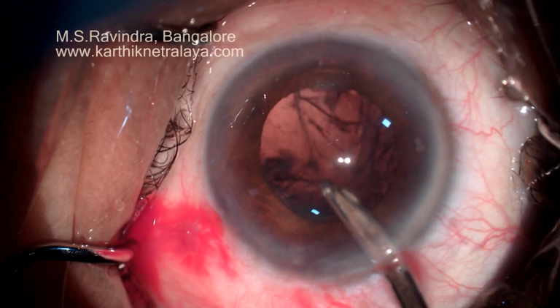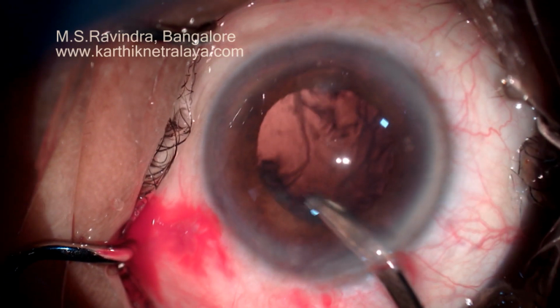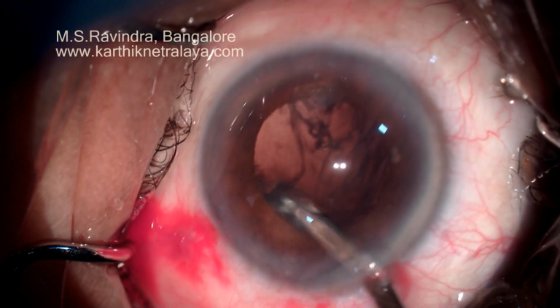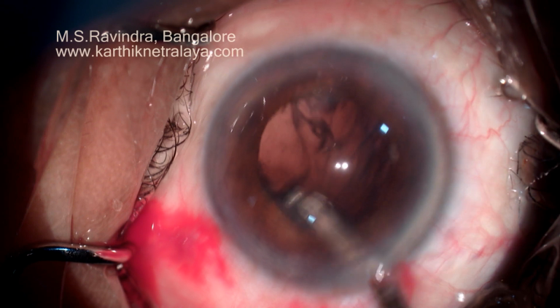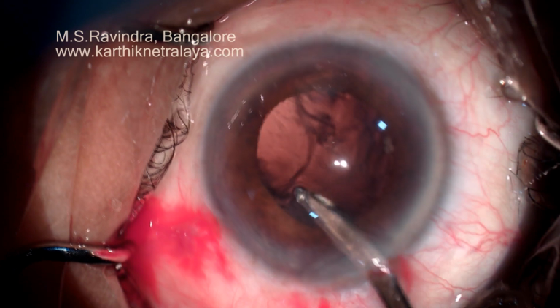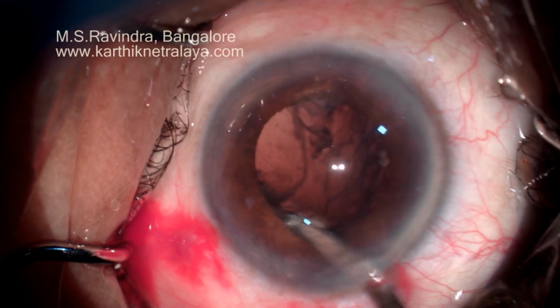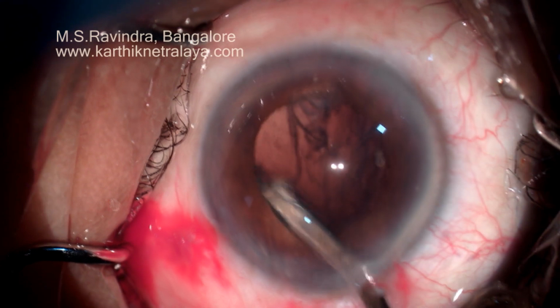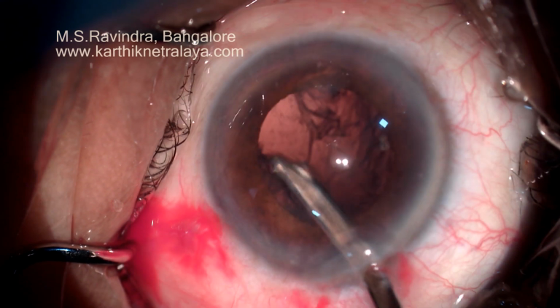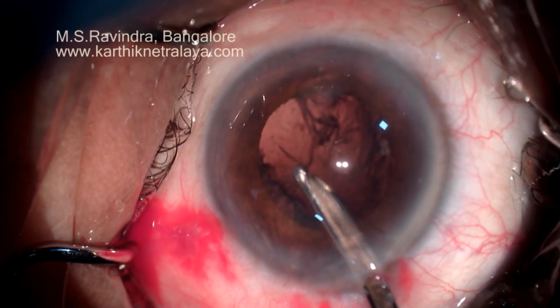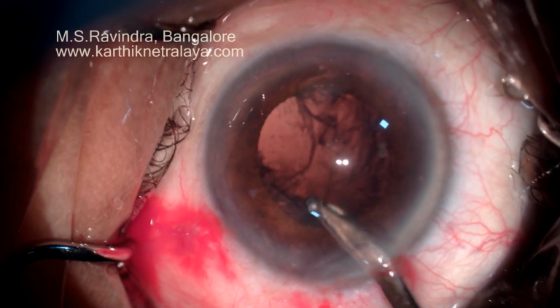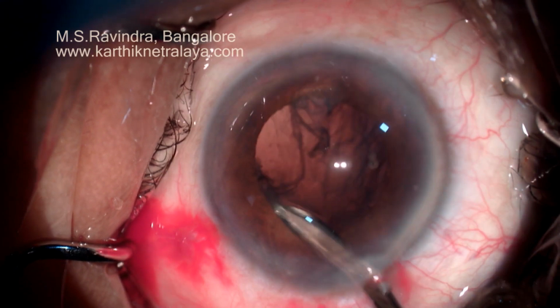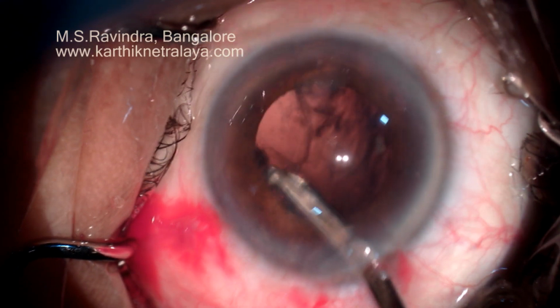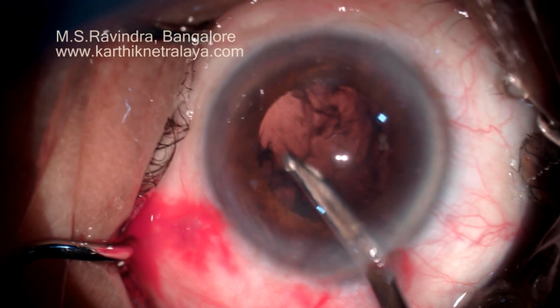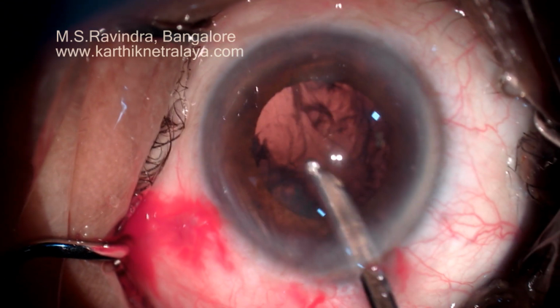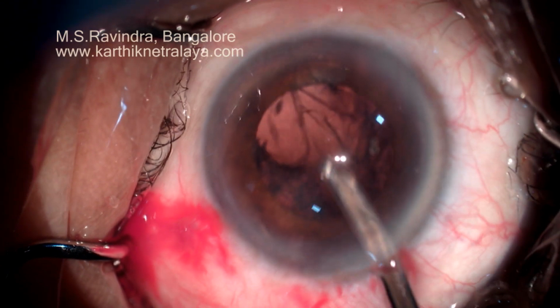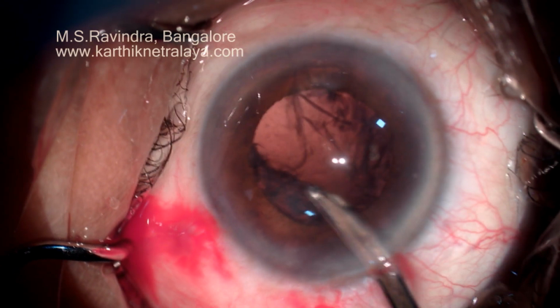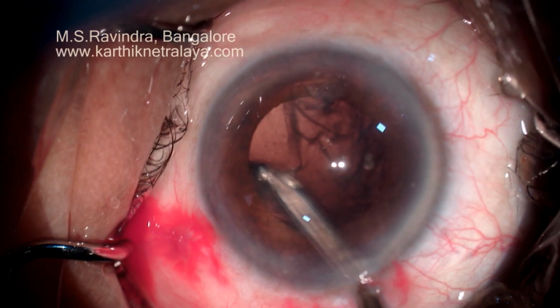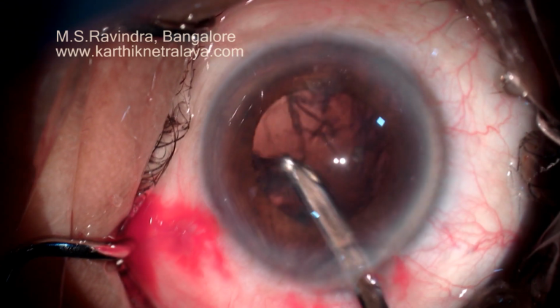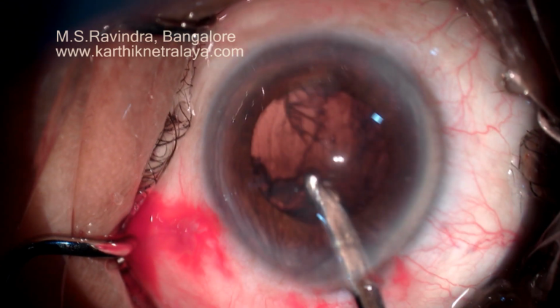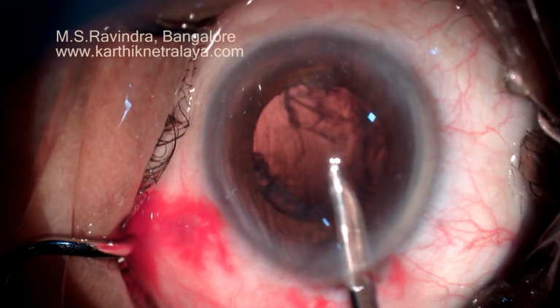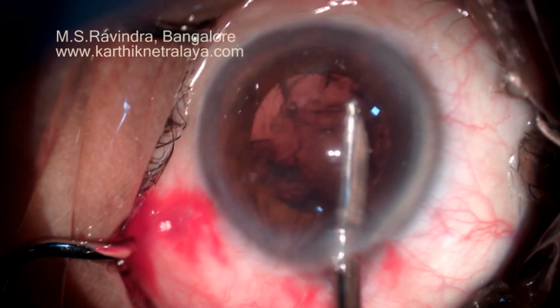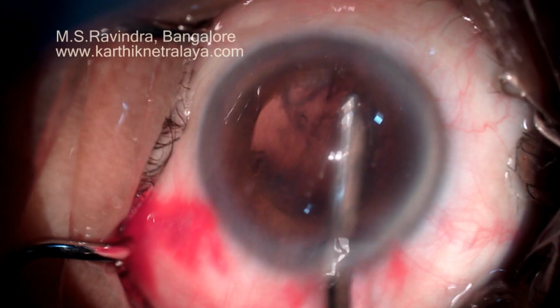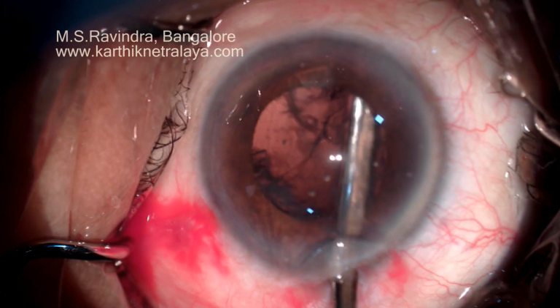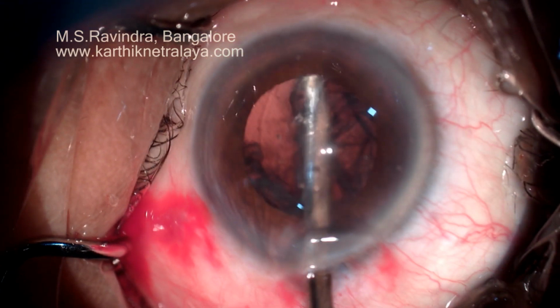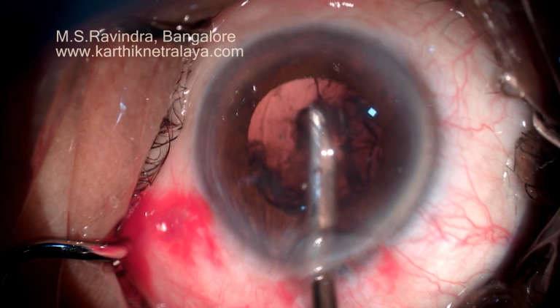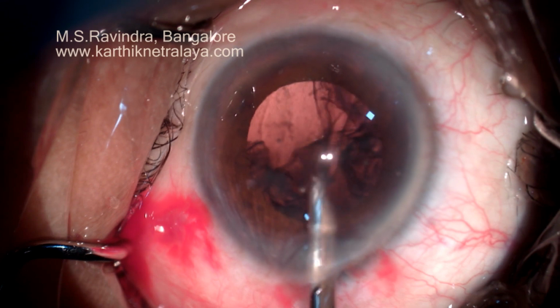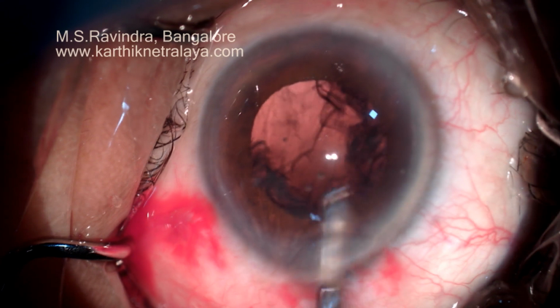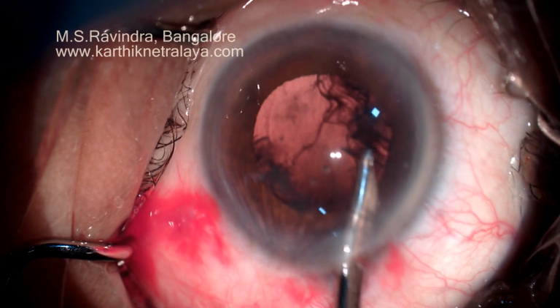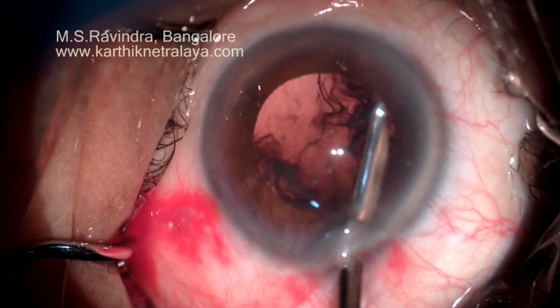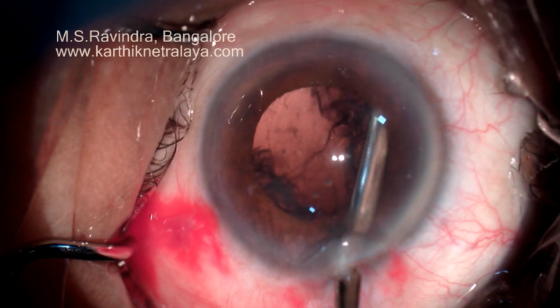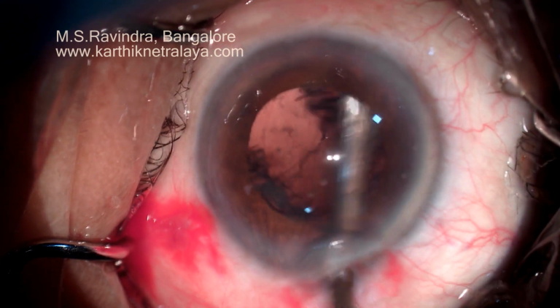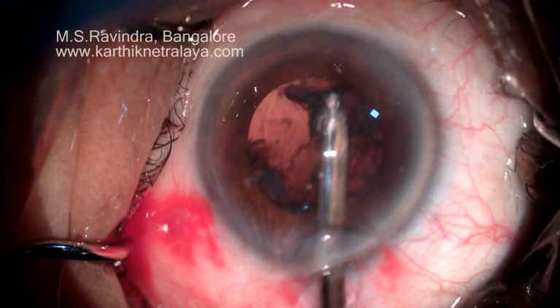This enables complete closure of the tunnel soon after surgery without any fish-mouthing. The cortex is easily aspirated now because of hydrodissection, facilitating removal by separation from the capsular bag.